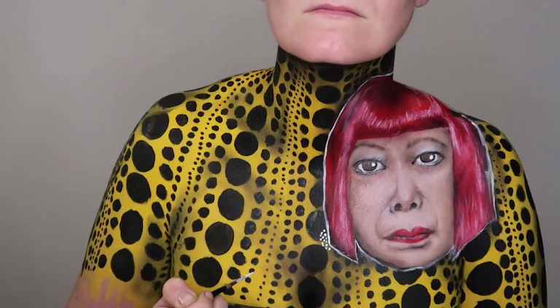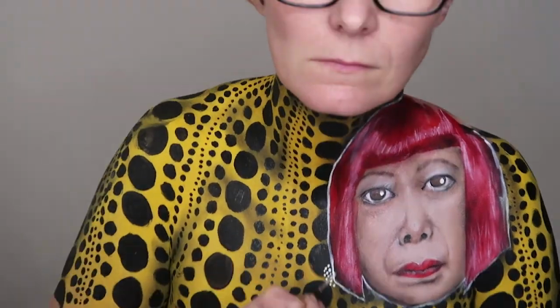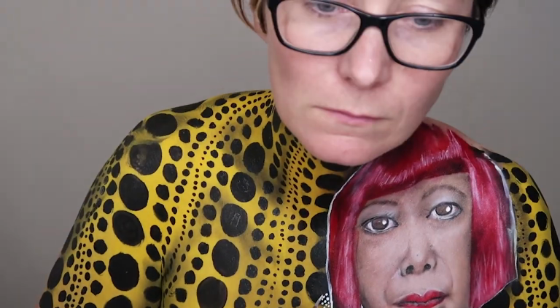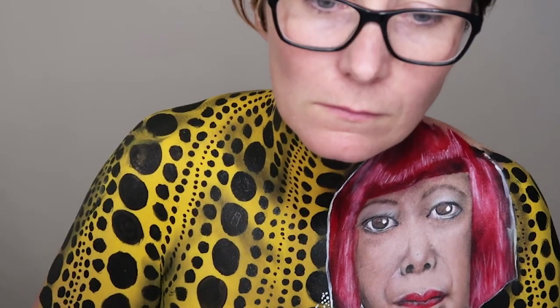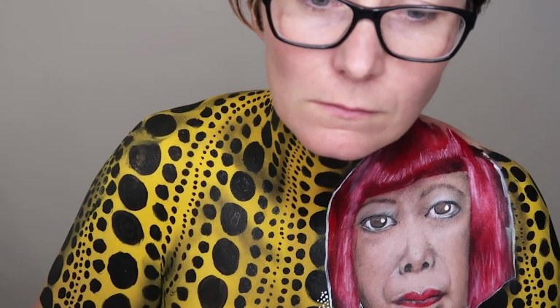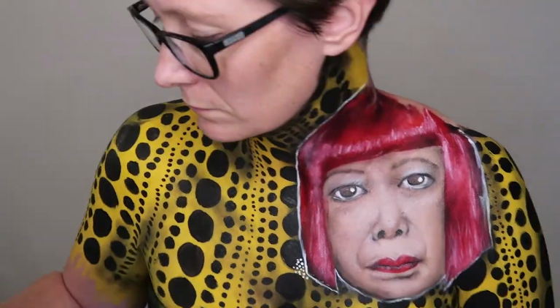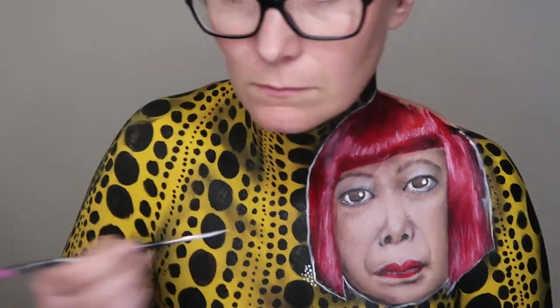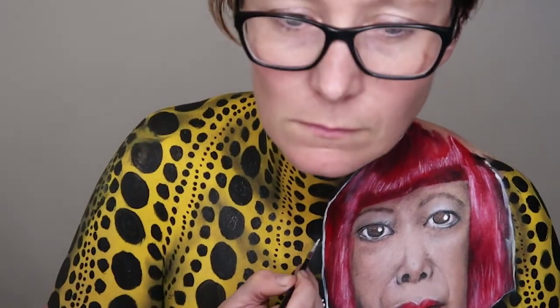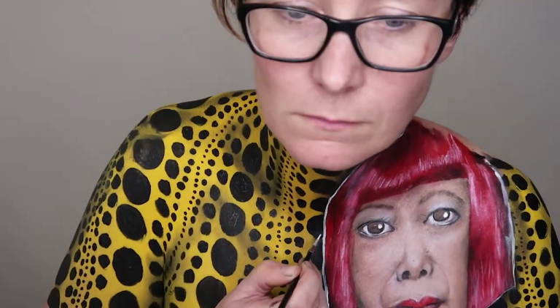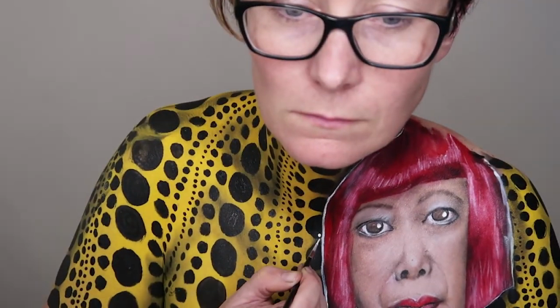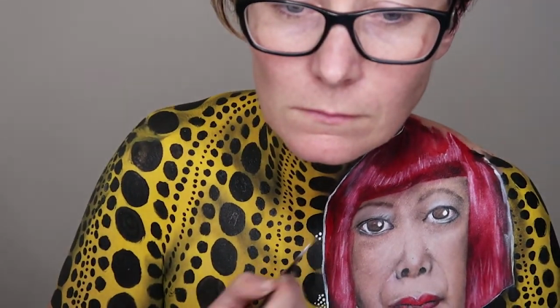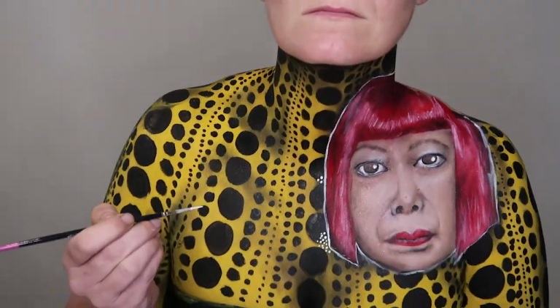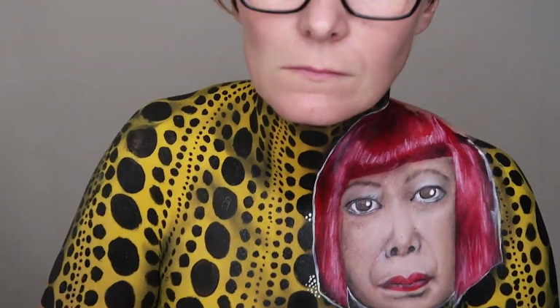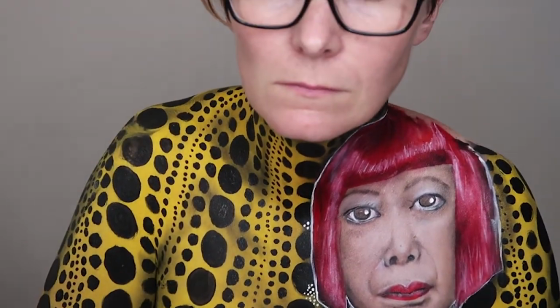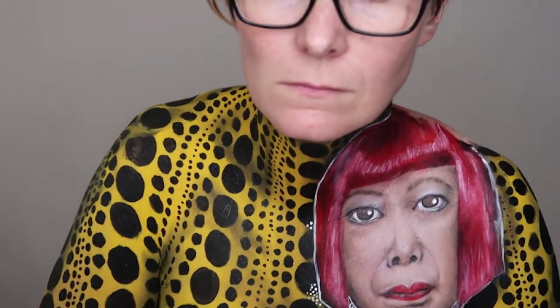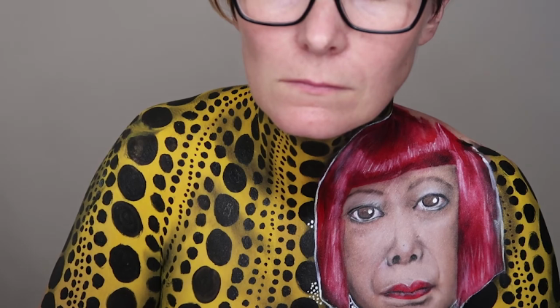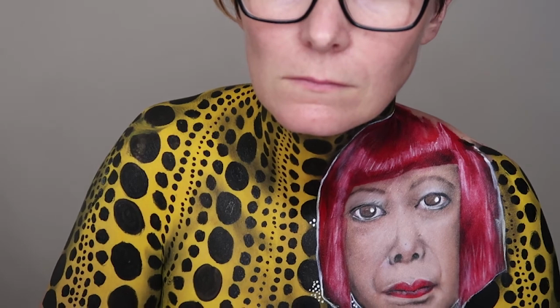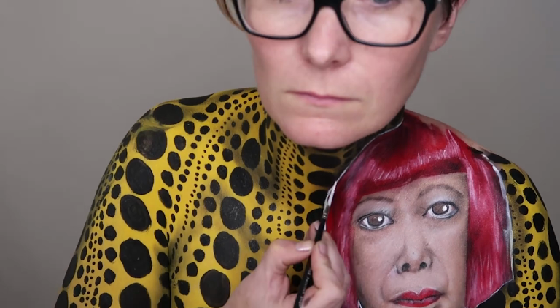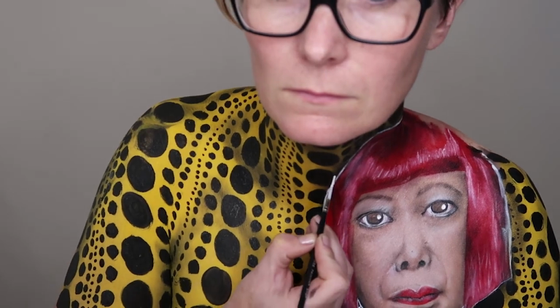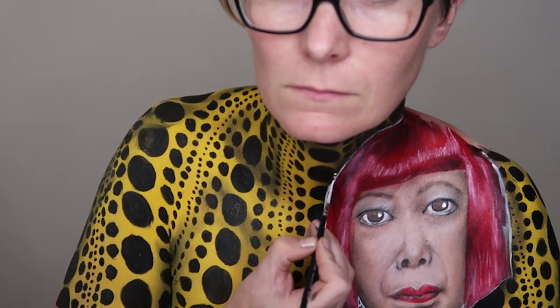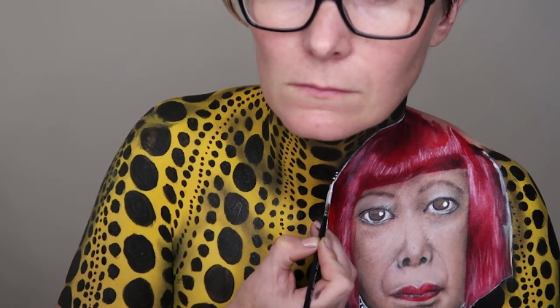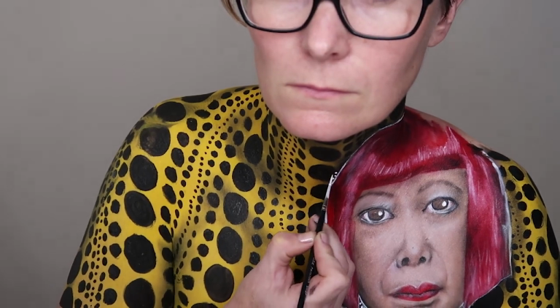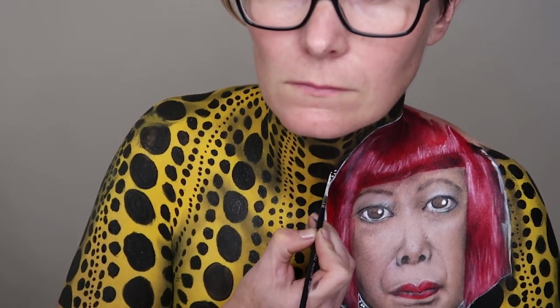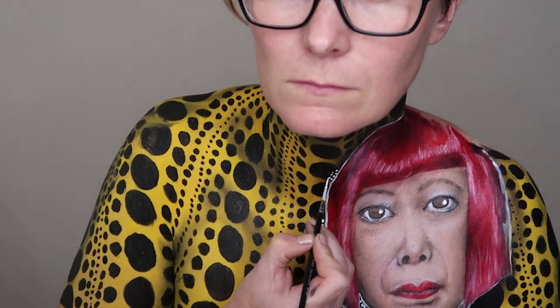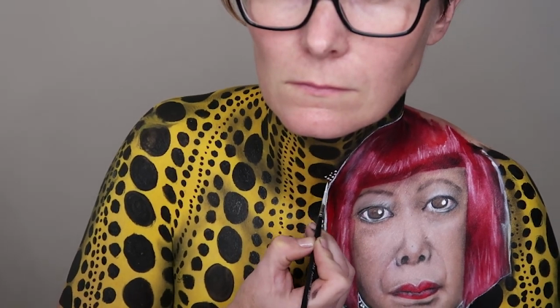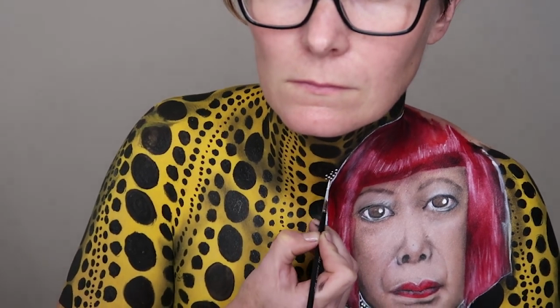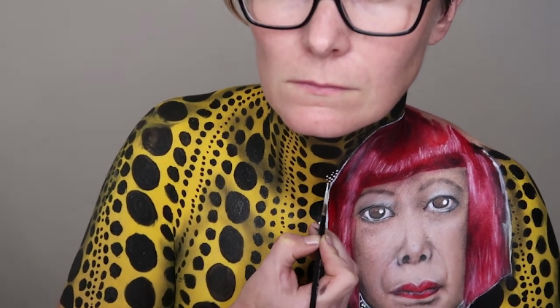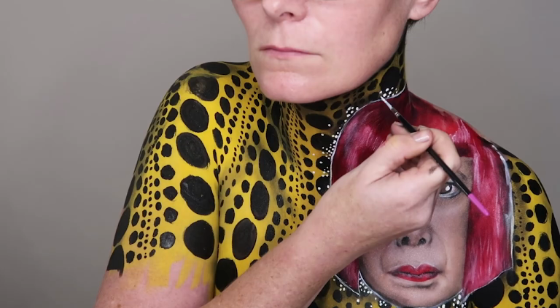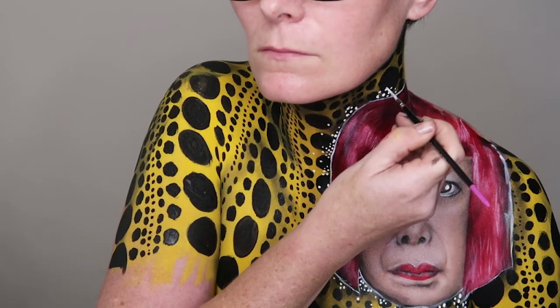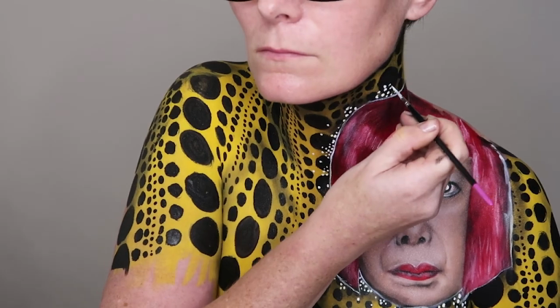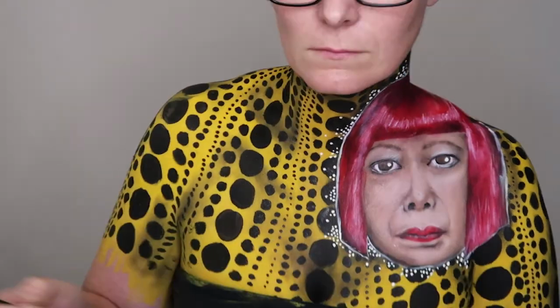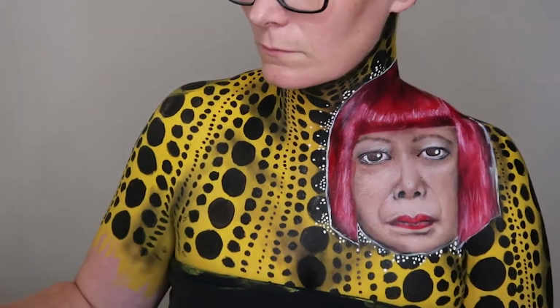And then I added some more dots — because really, there weren't enough dots already.